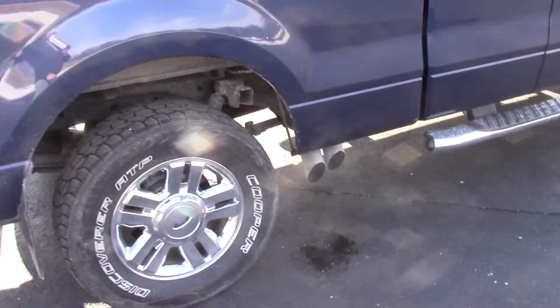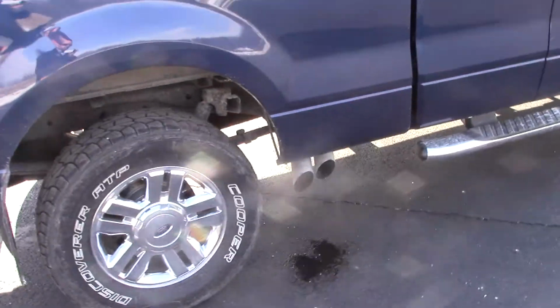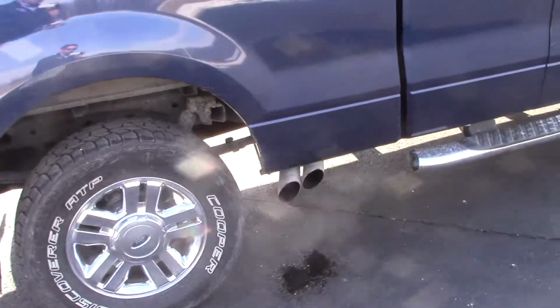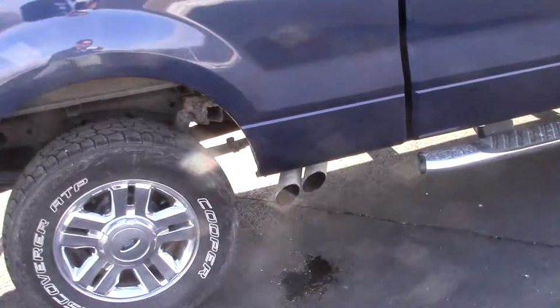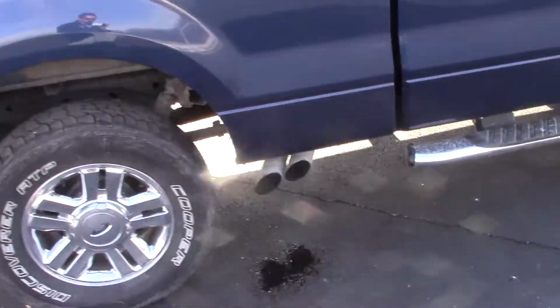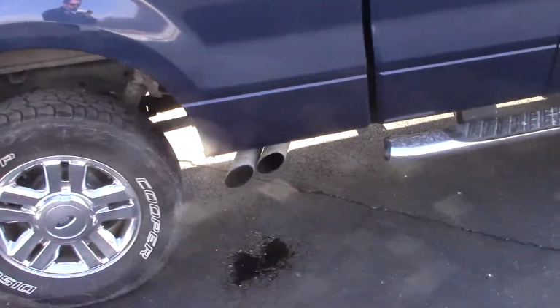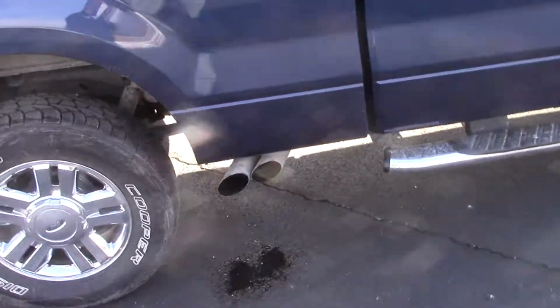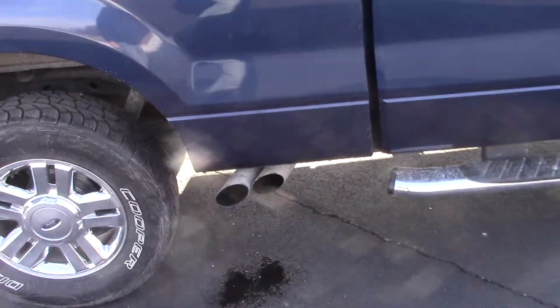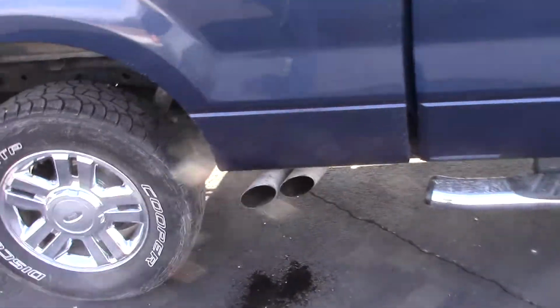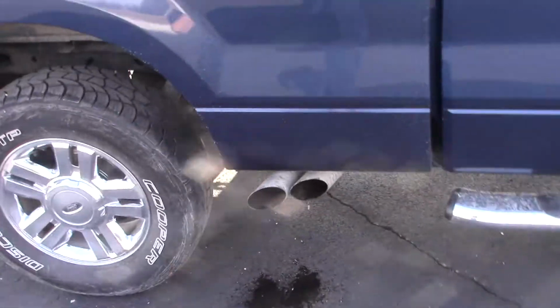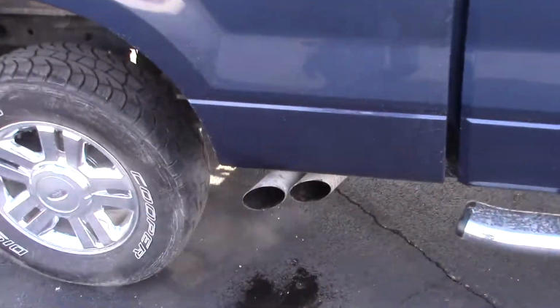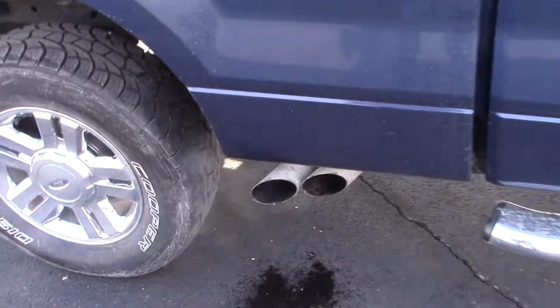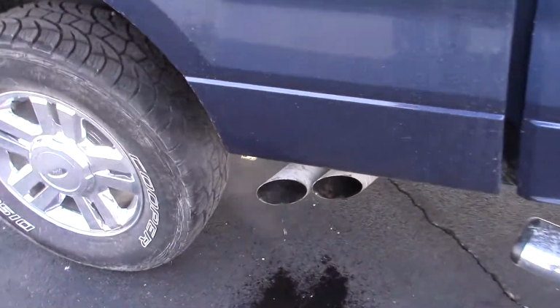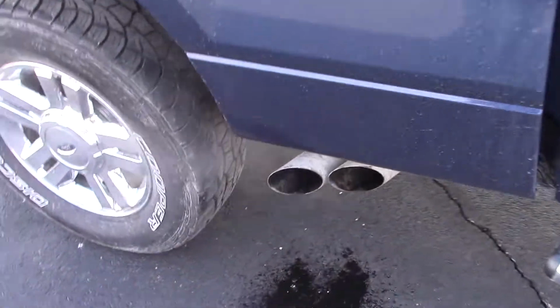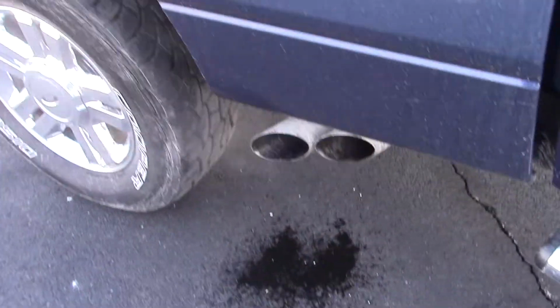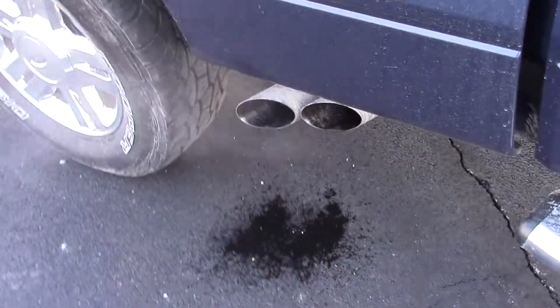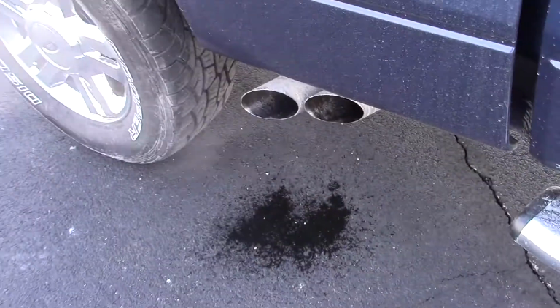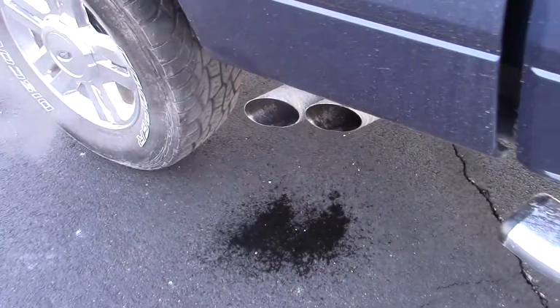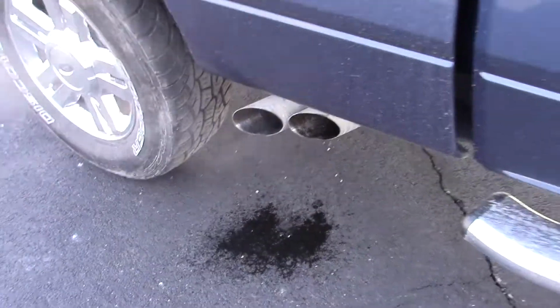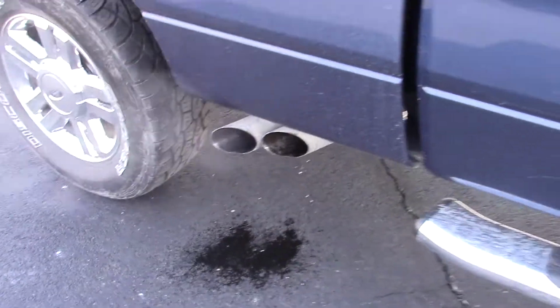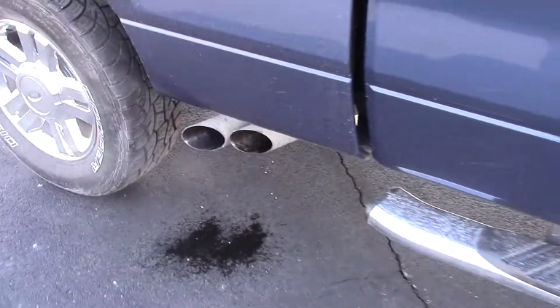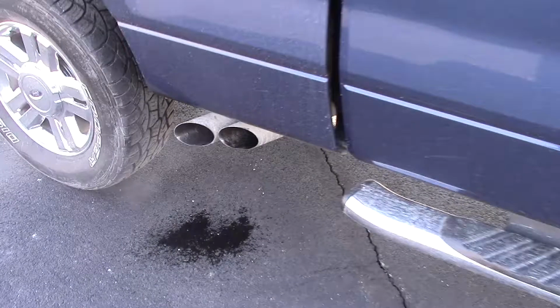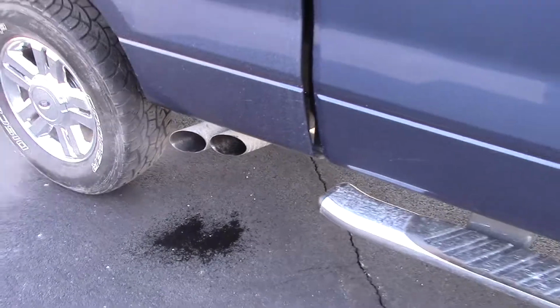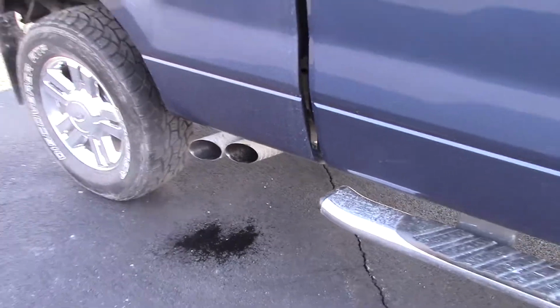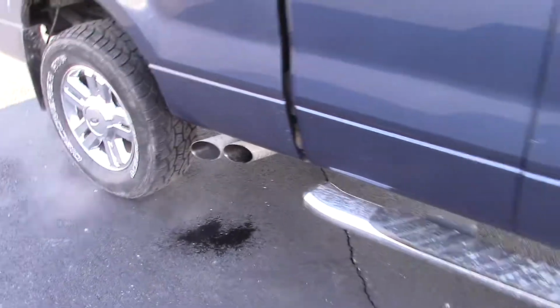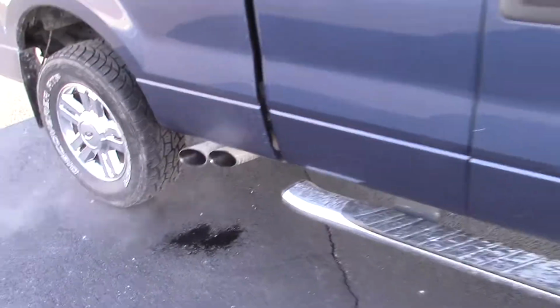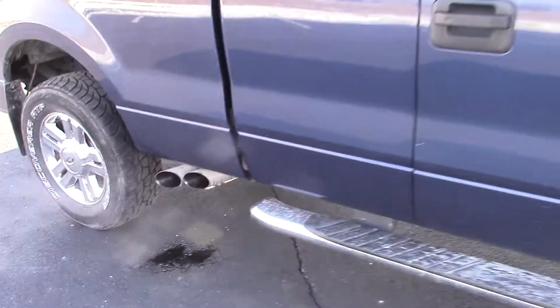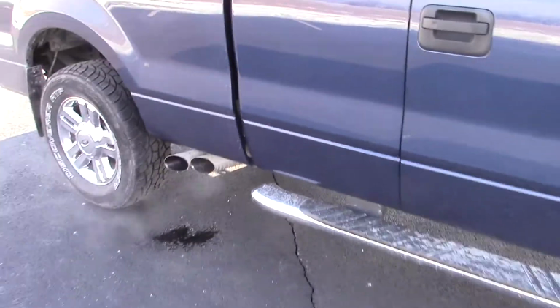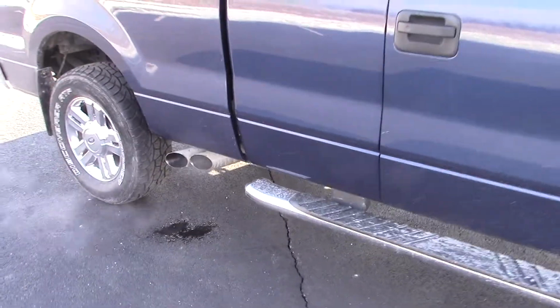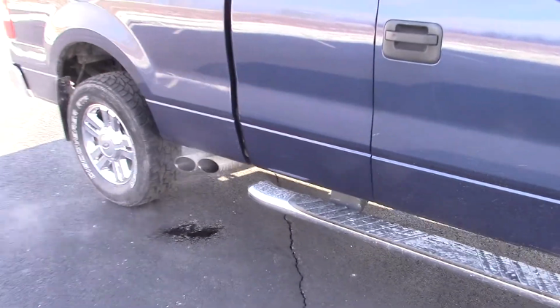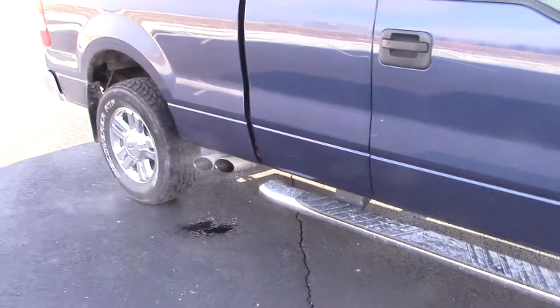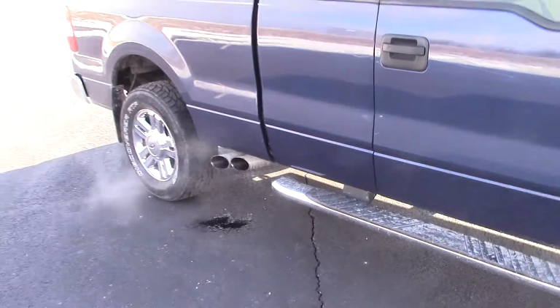Mud flaps. And there's the side exhaust — it sounds pretty good, it has a good rumble to it.